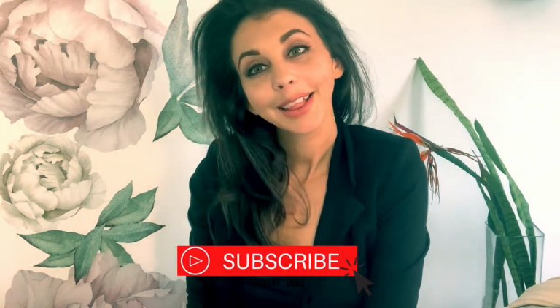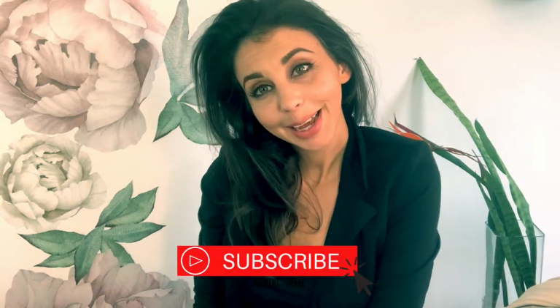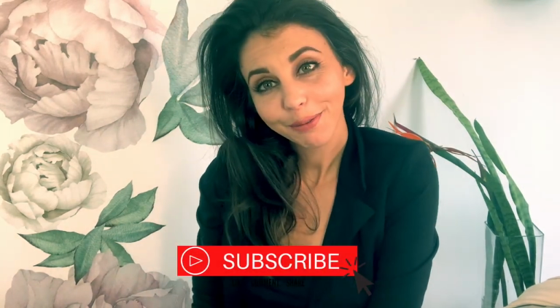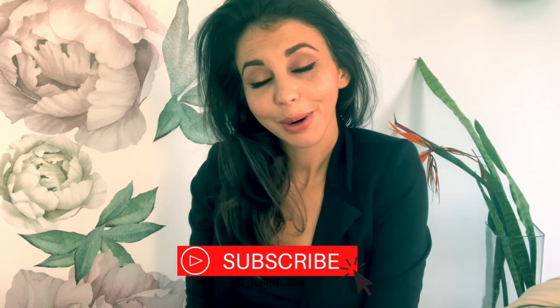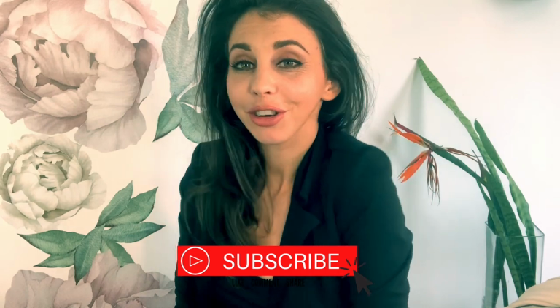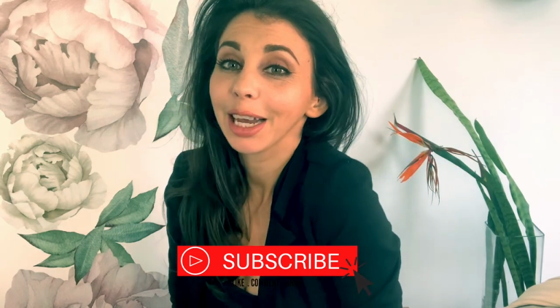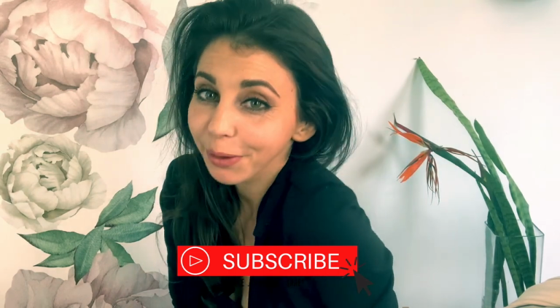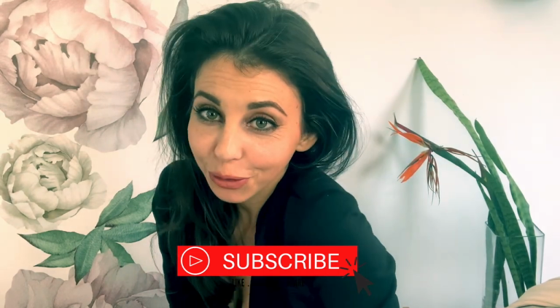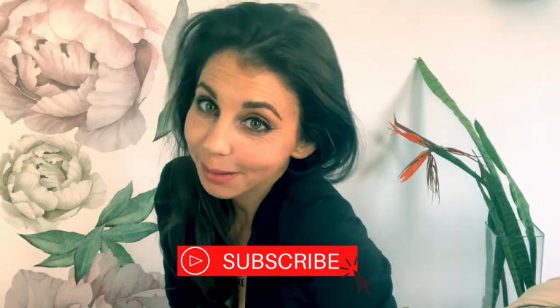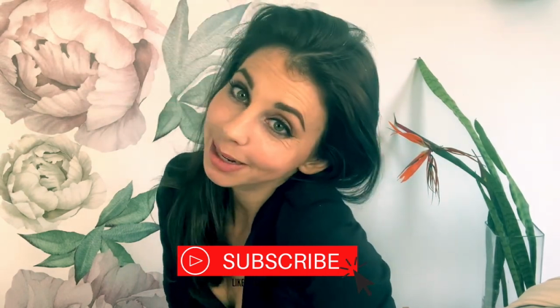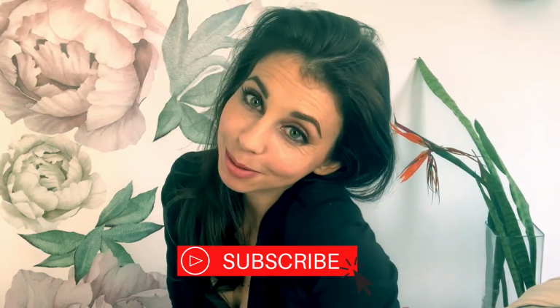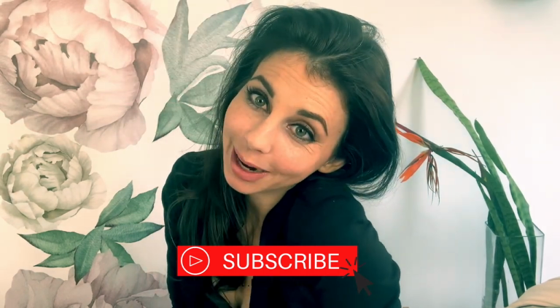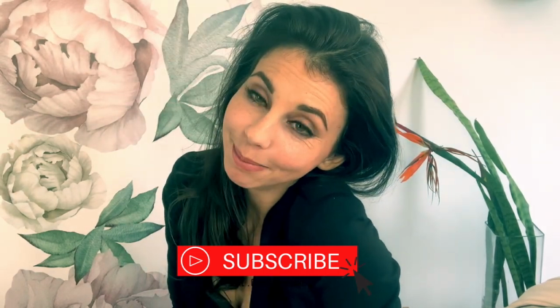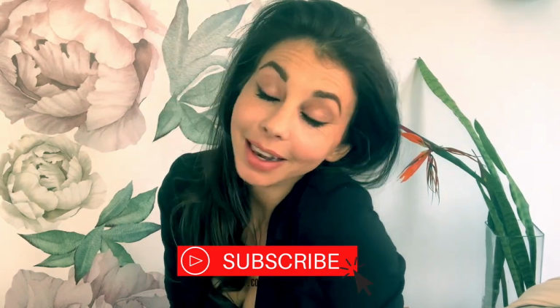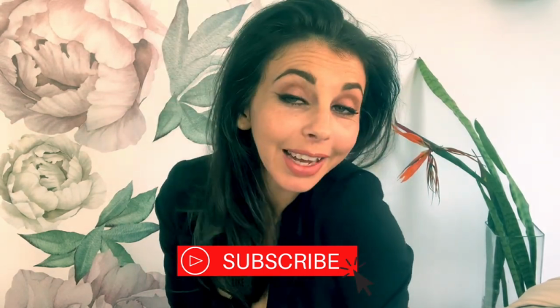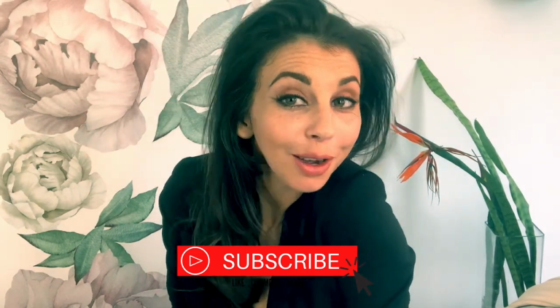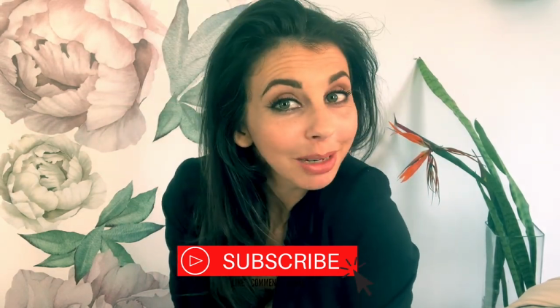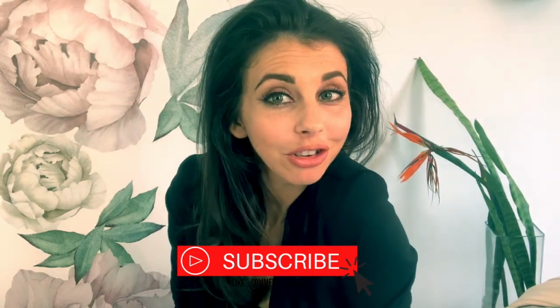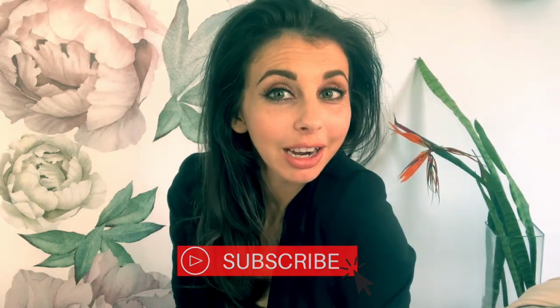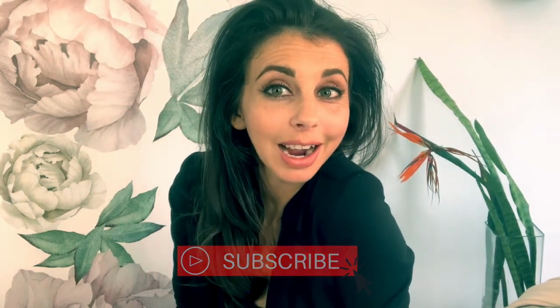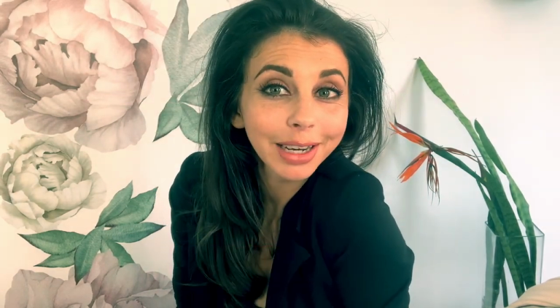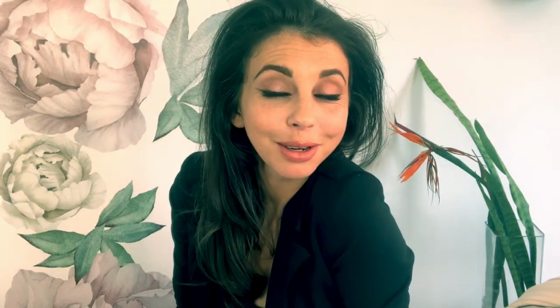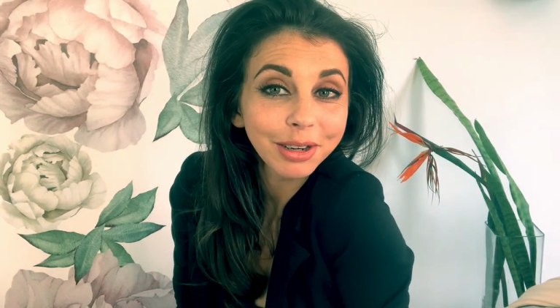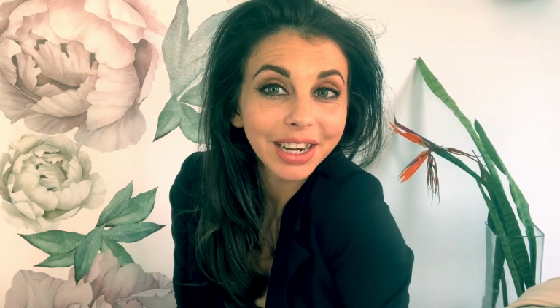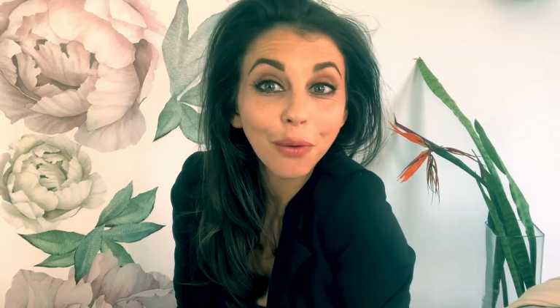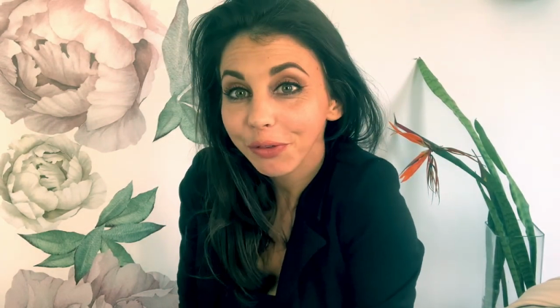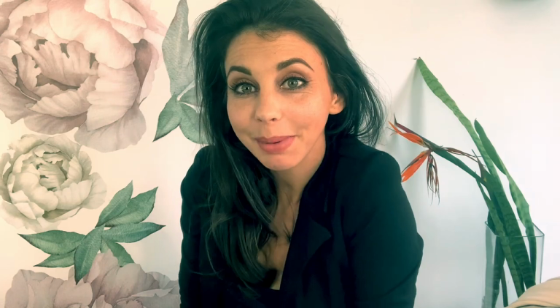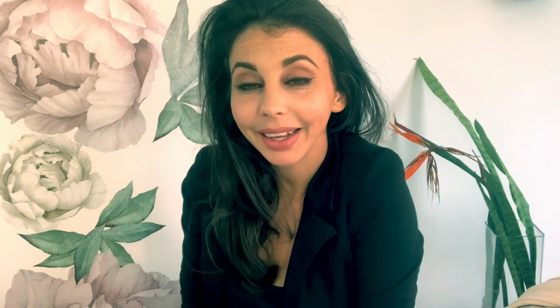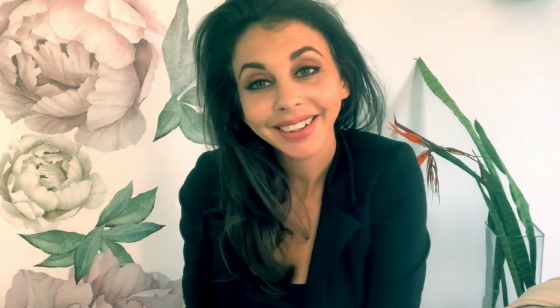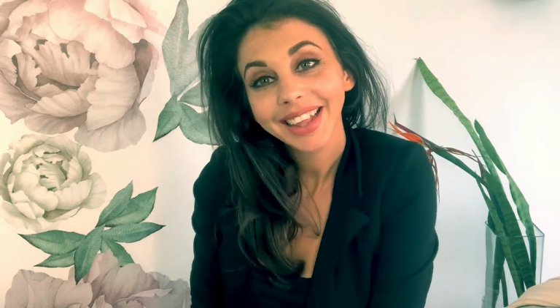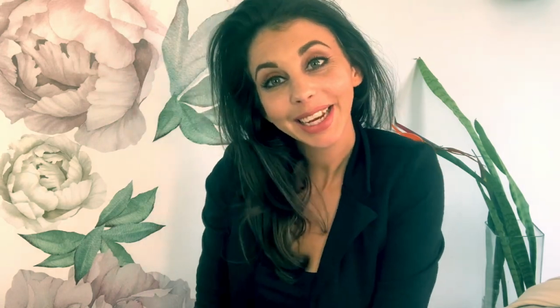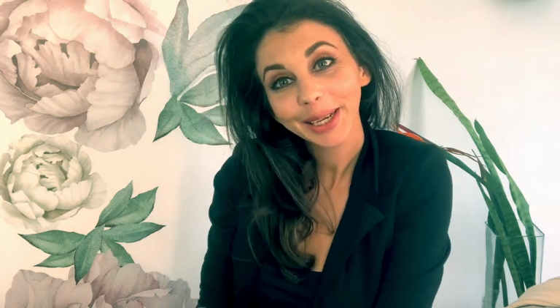Thank you for watching. If you enjoyed it, please subscribe, like, comment, and share. I really do appreciate all feedback. Thank you.